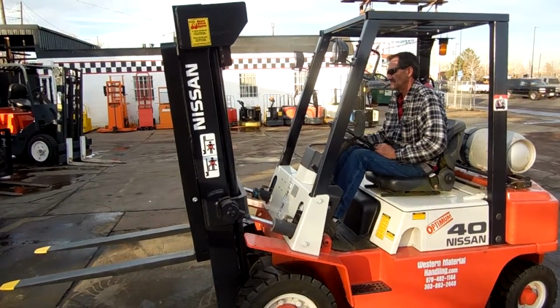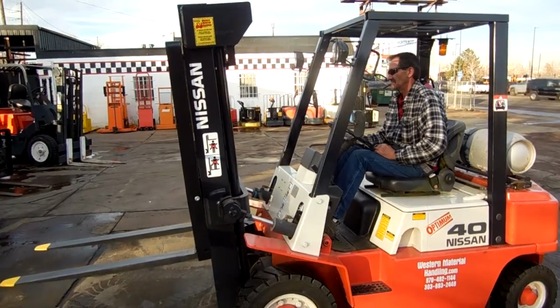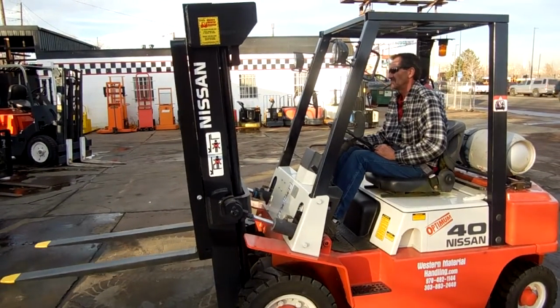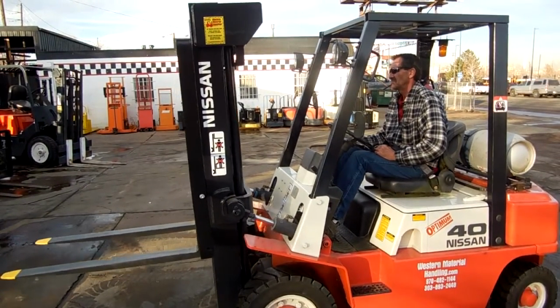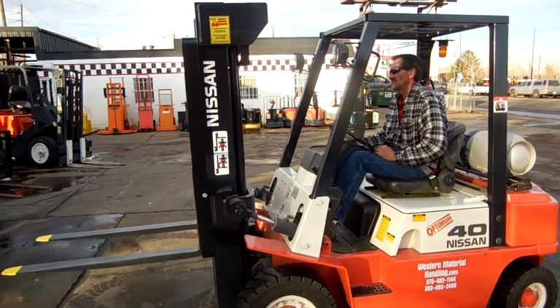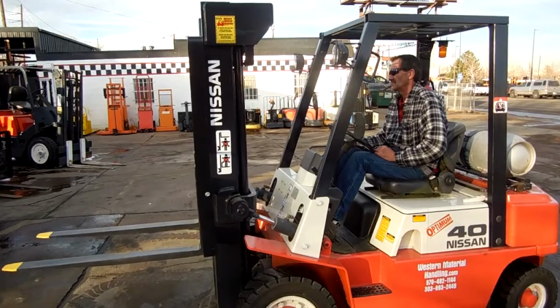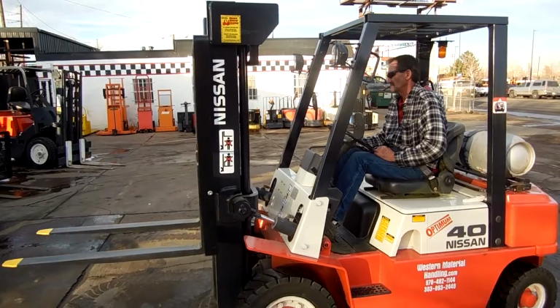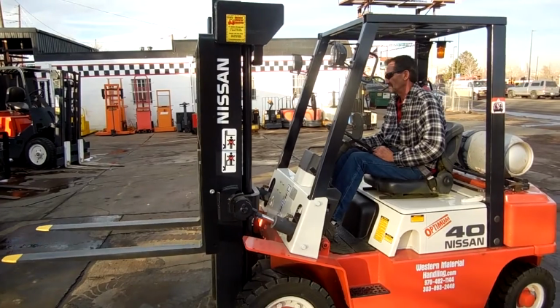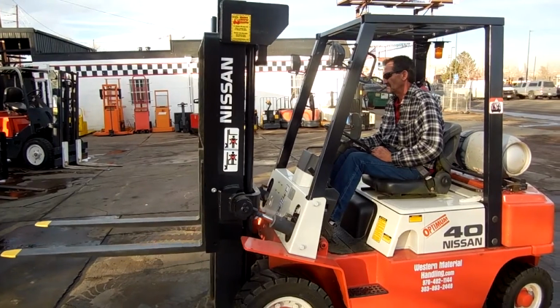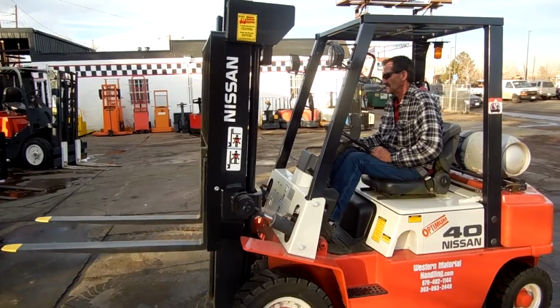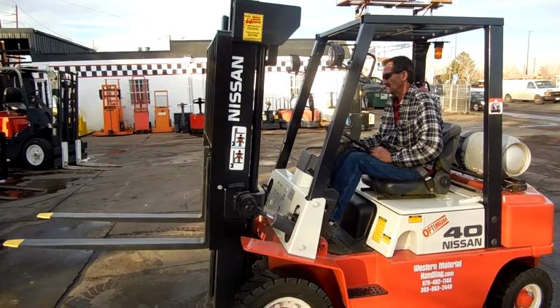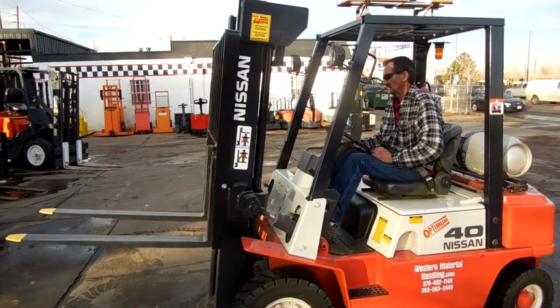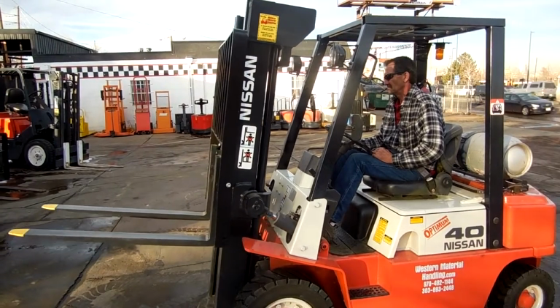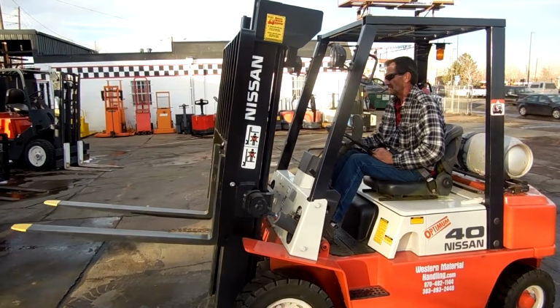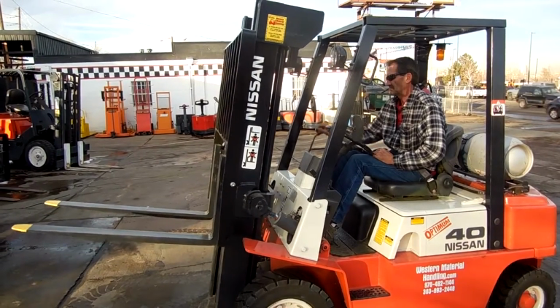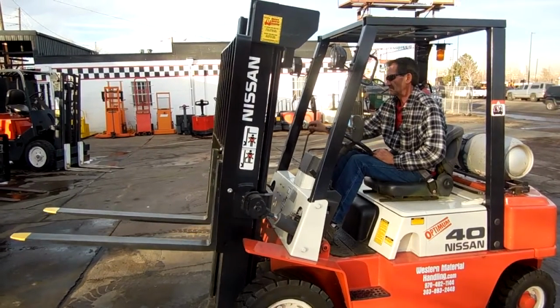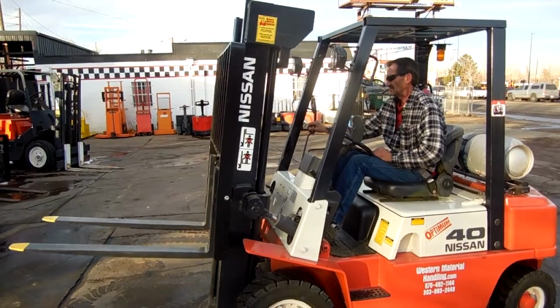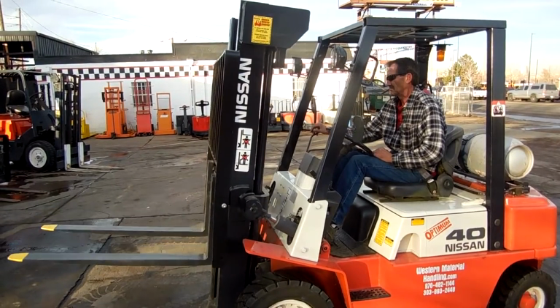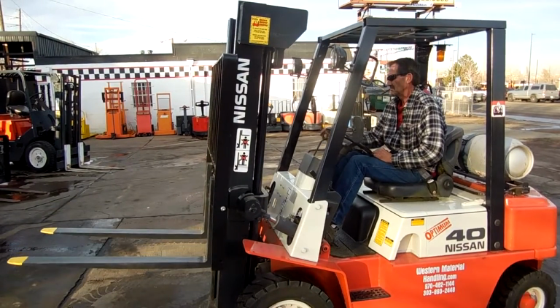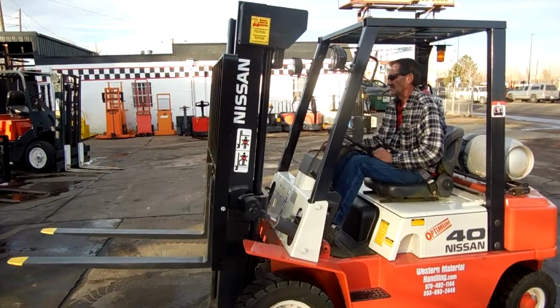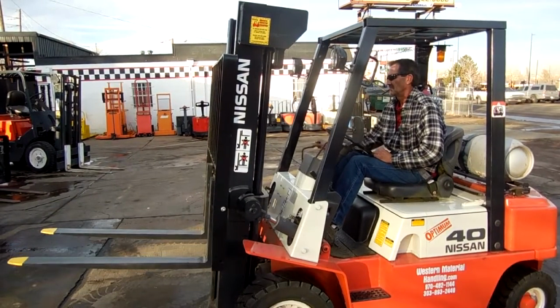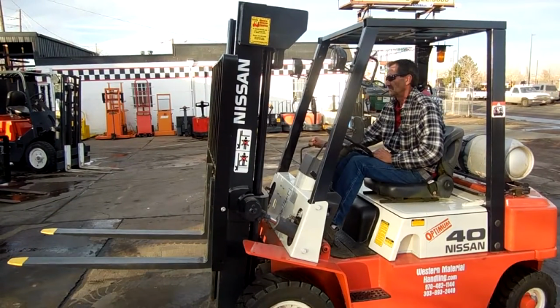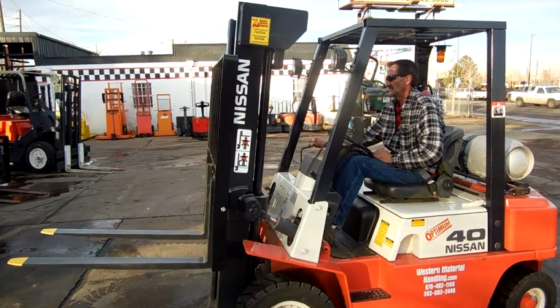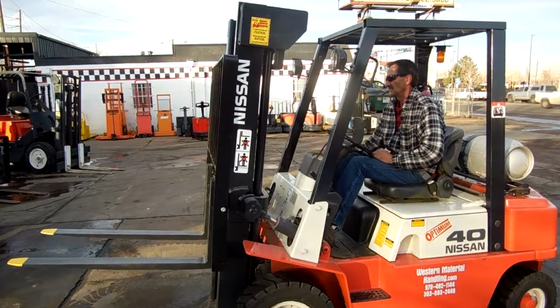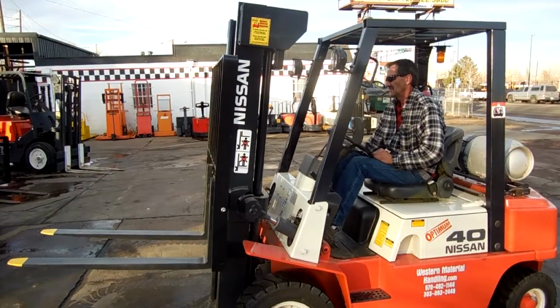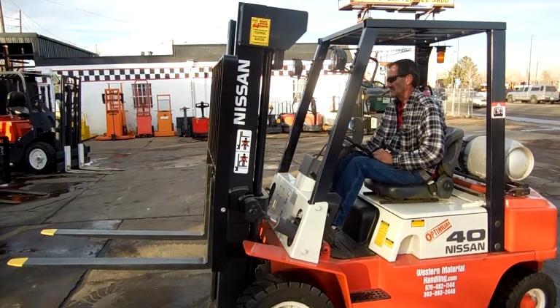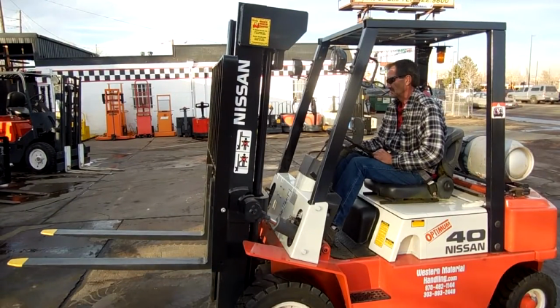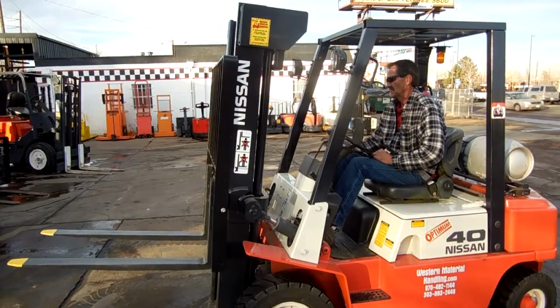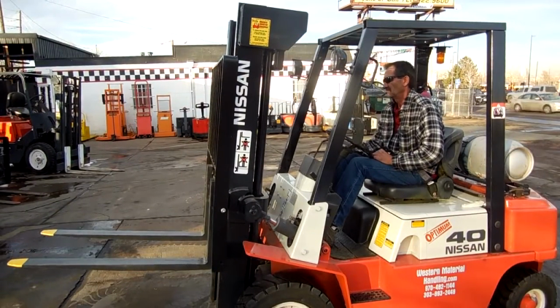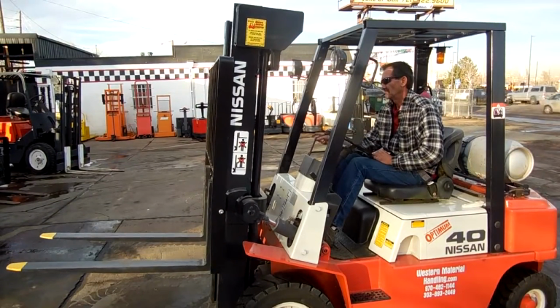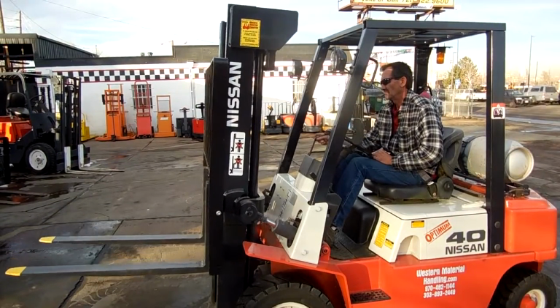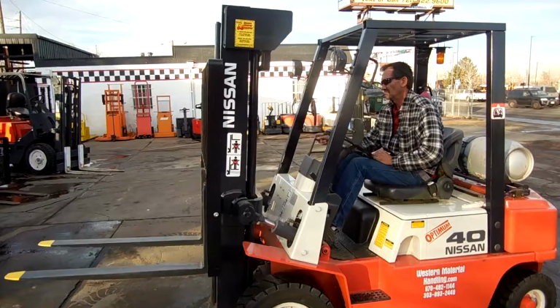This forklift has a brand new battery, new paint, and new PM service. Here we're showing the forward and reverse function.